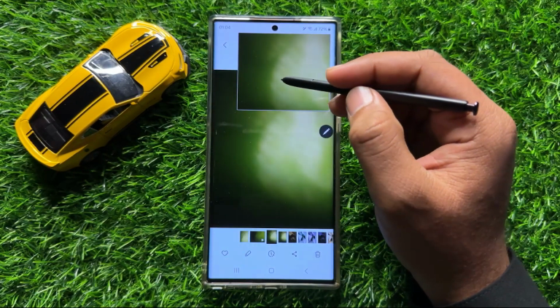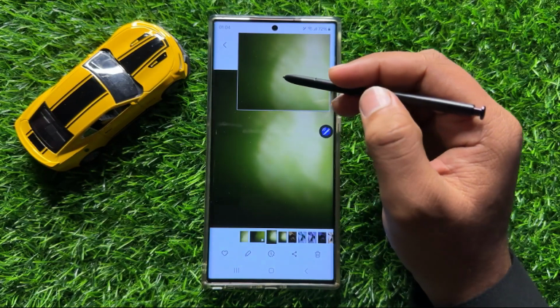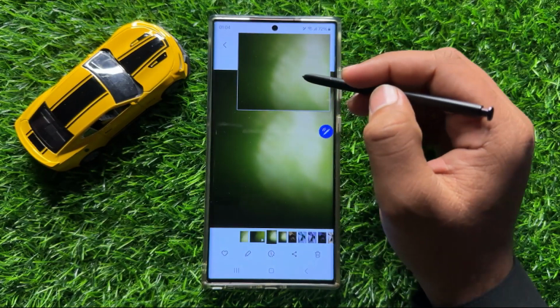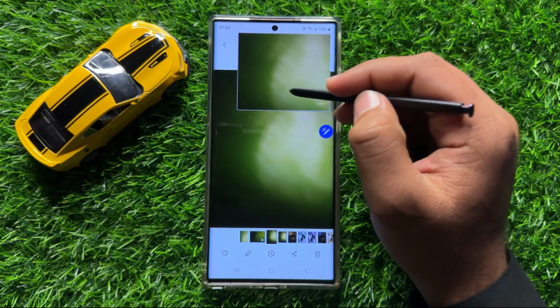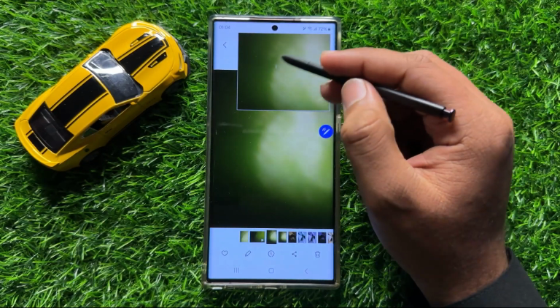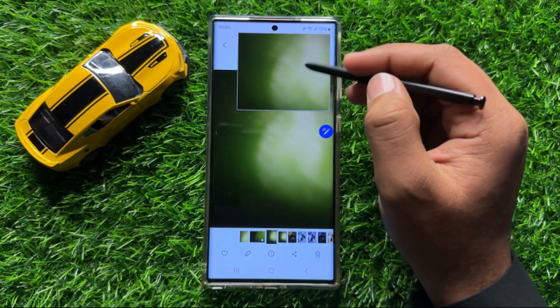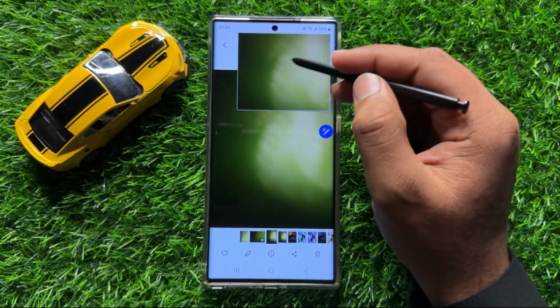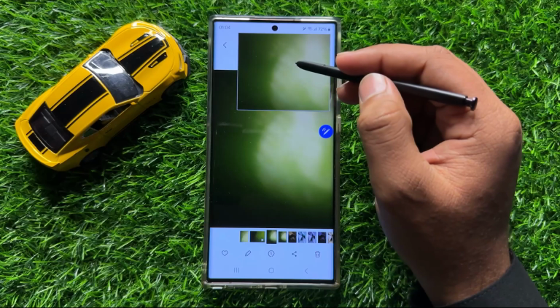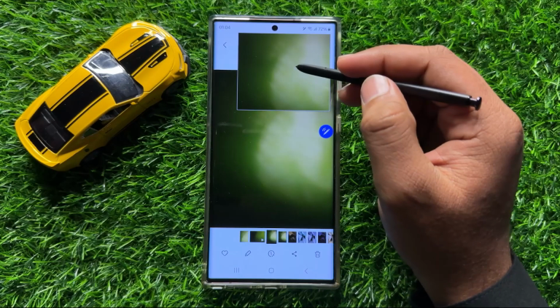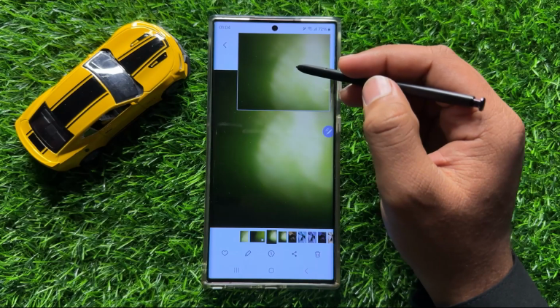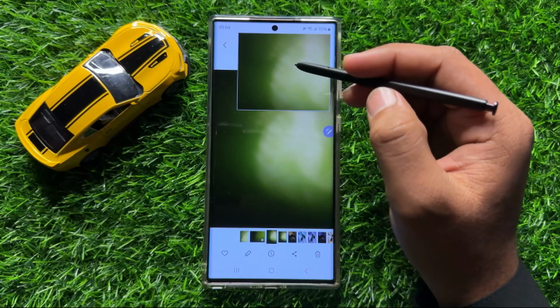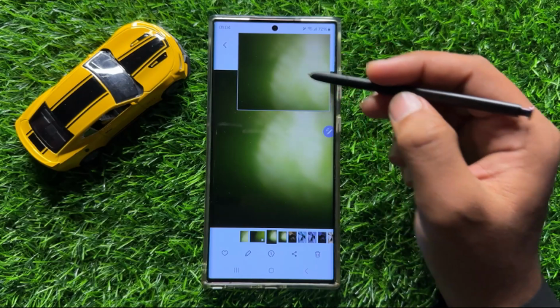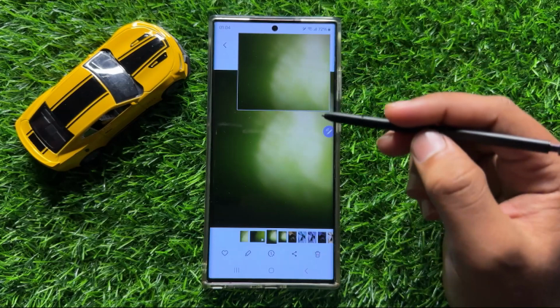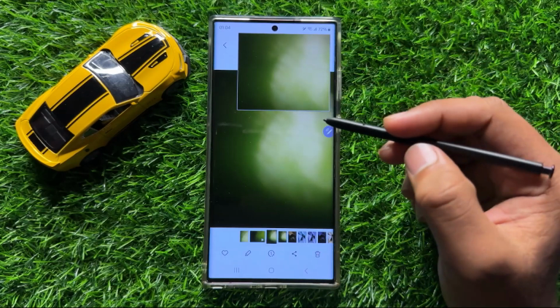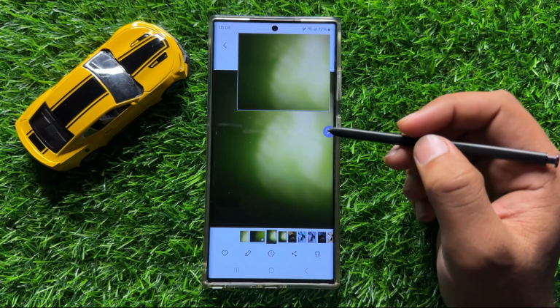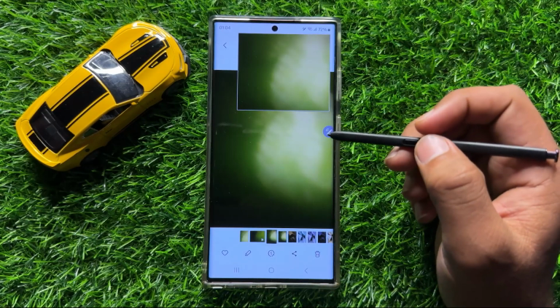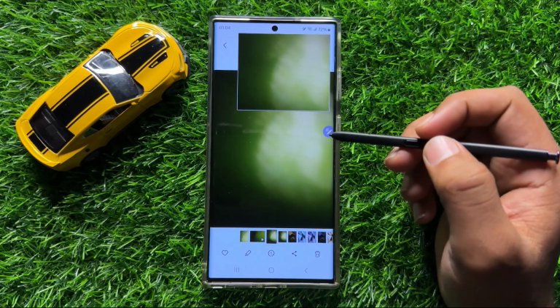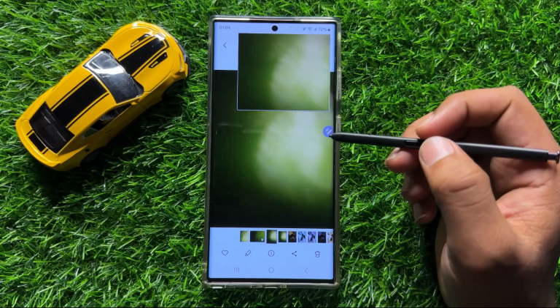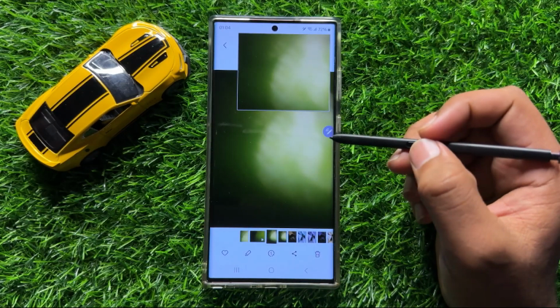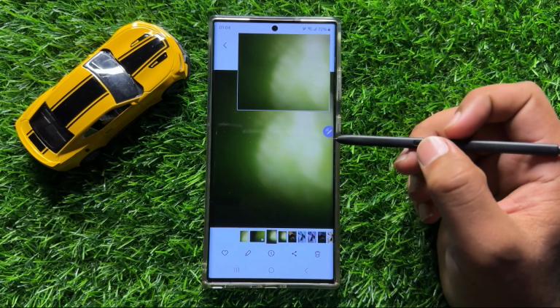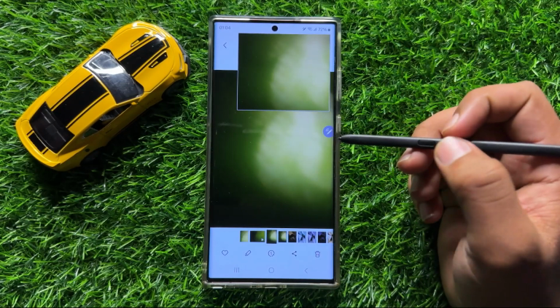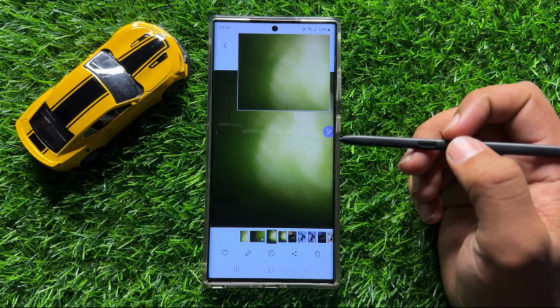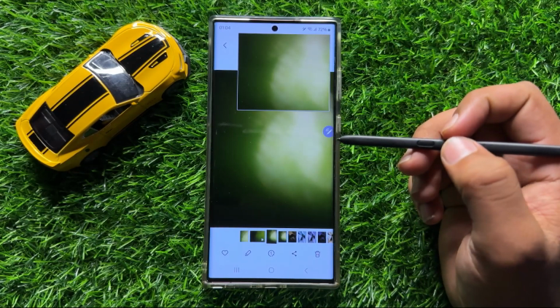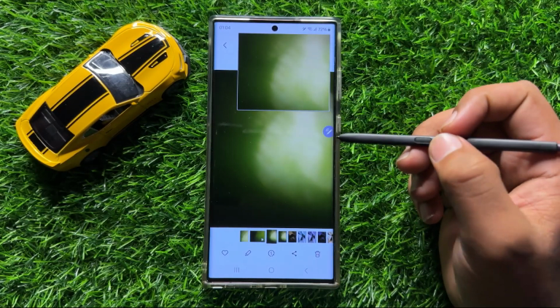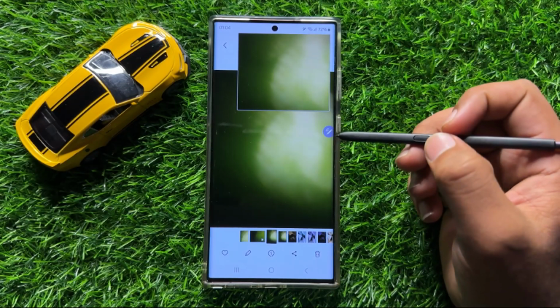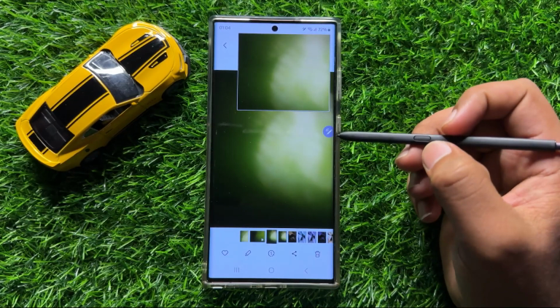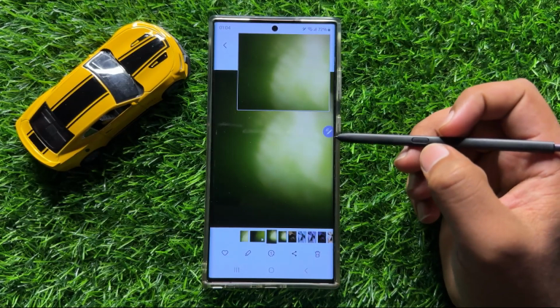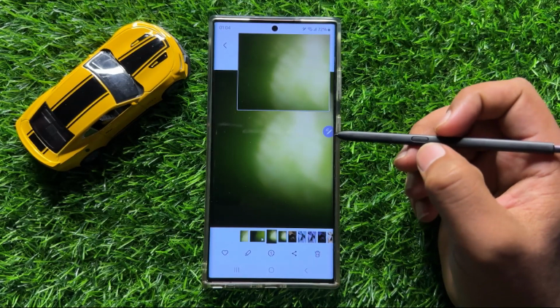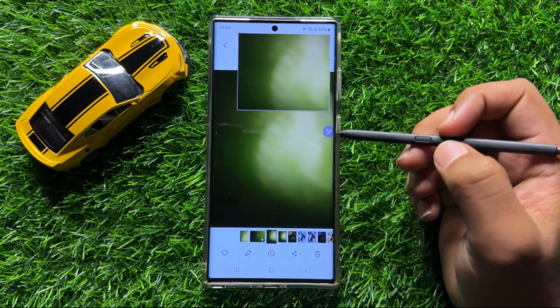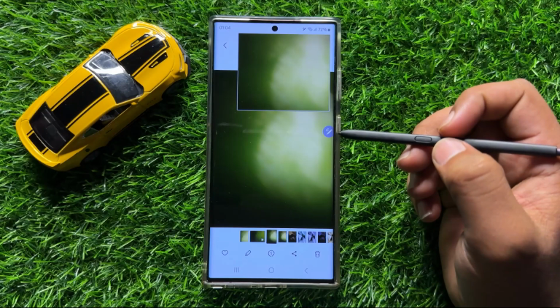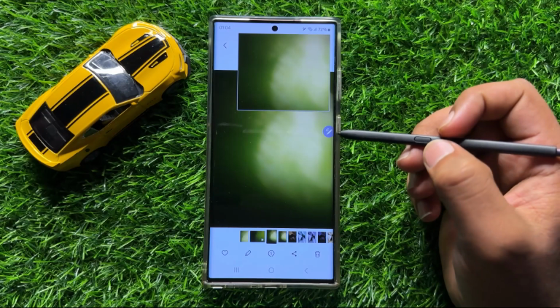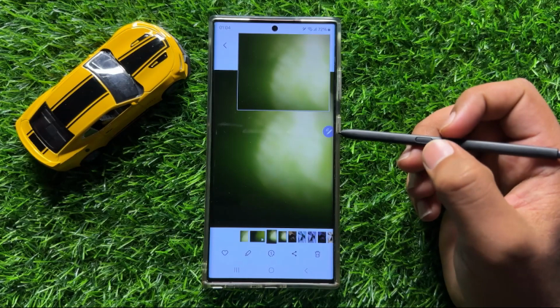So now this area is pinned. Now open the quick notes with the help of the S Pen button.